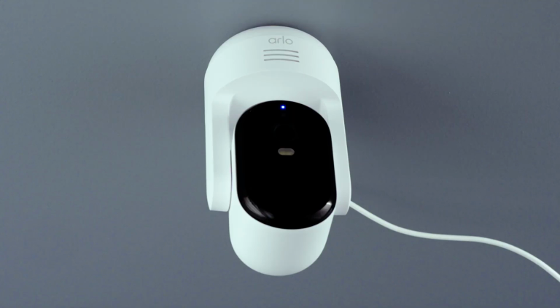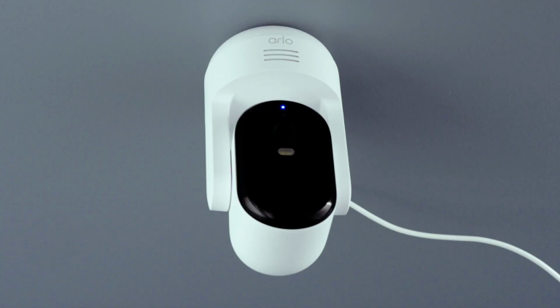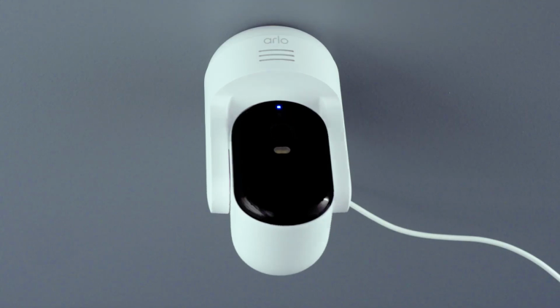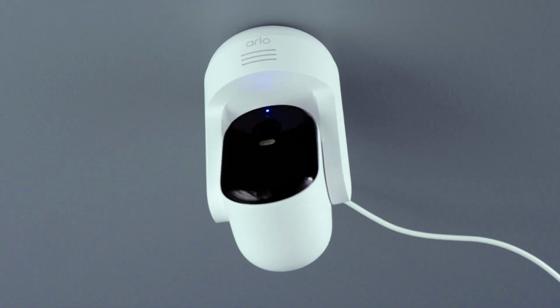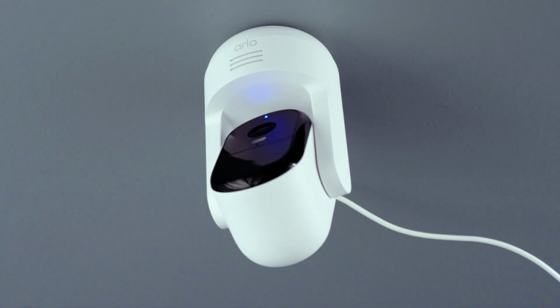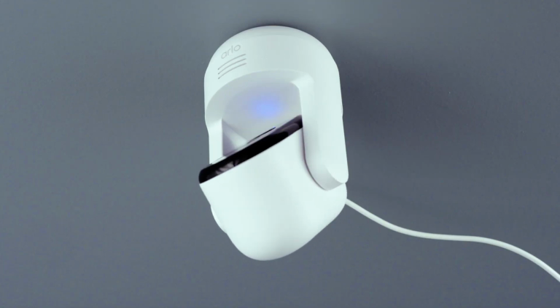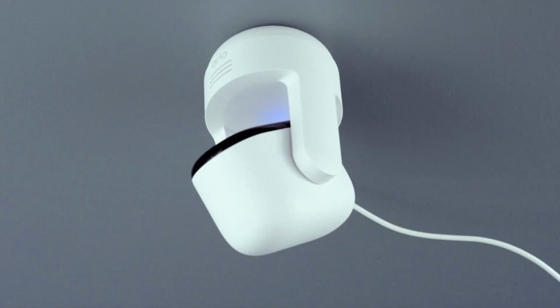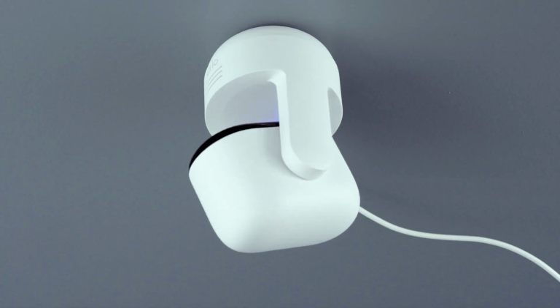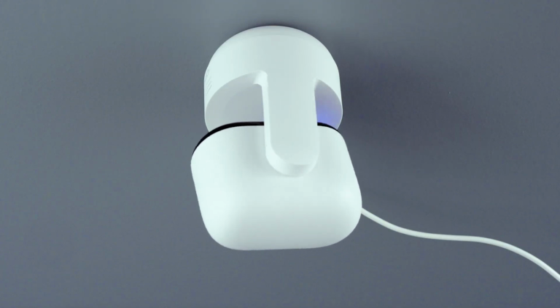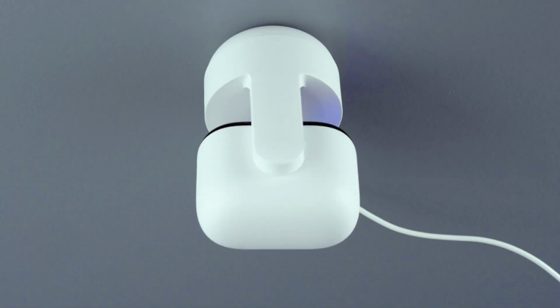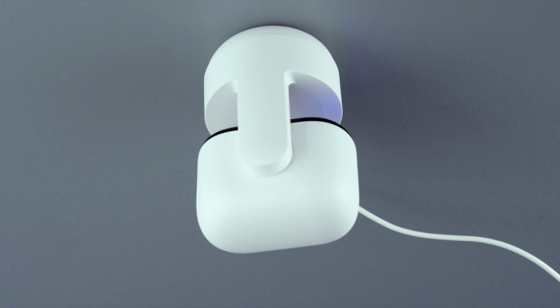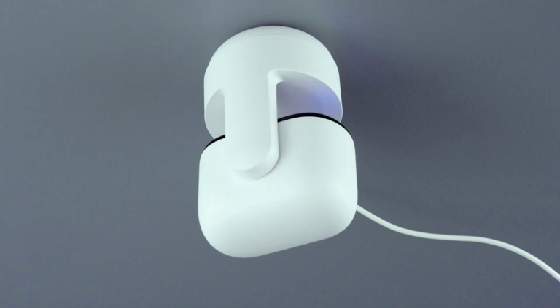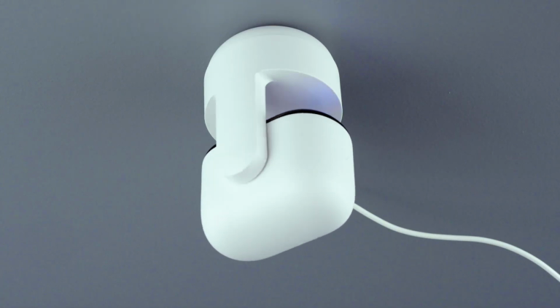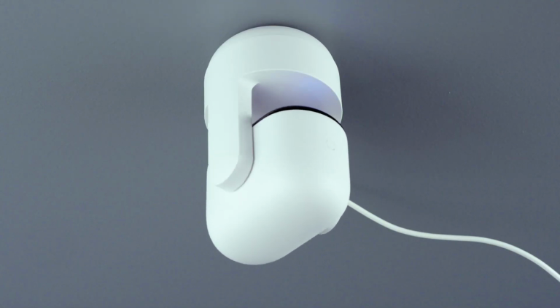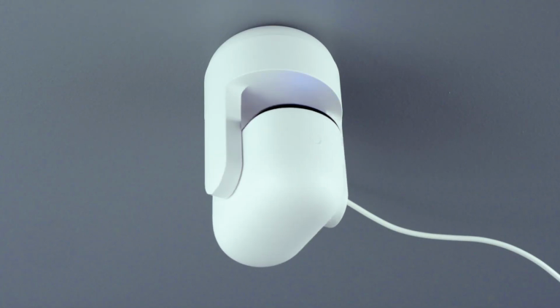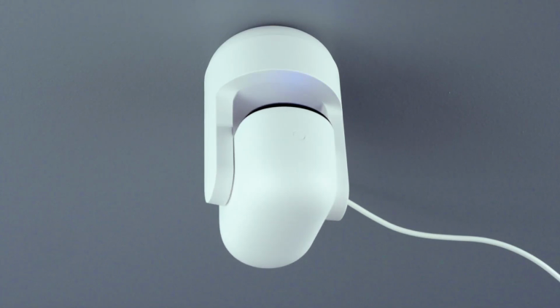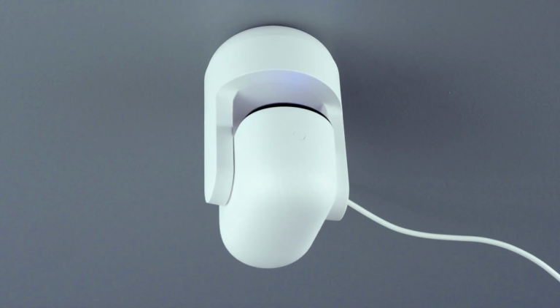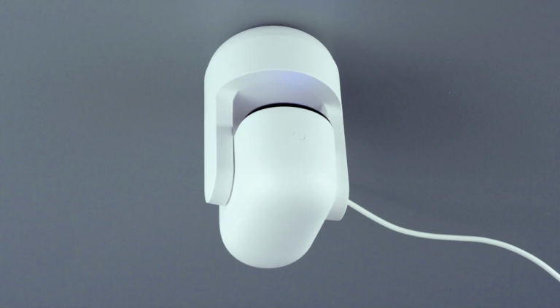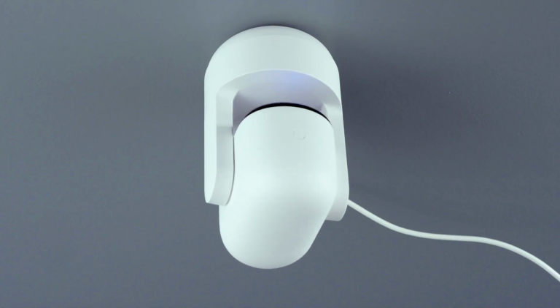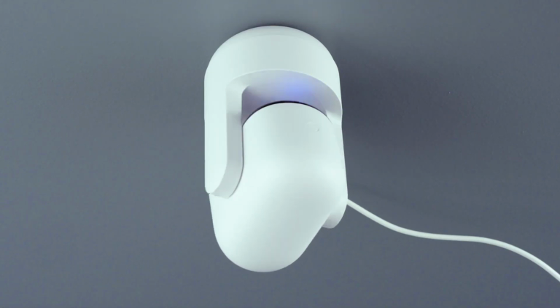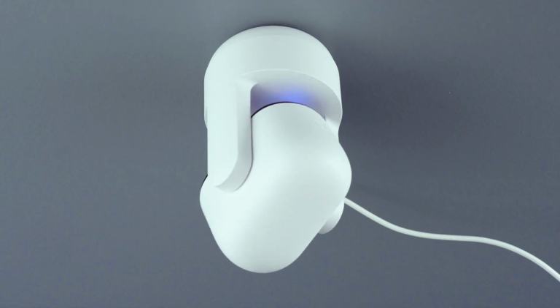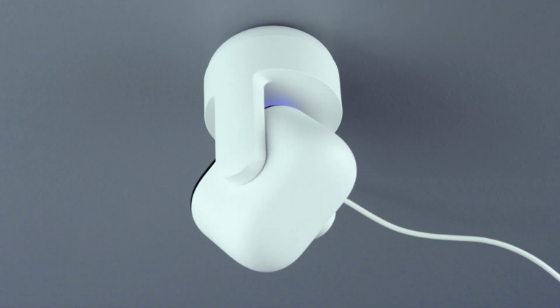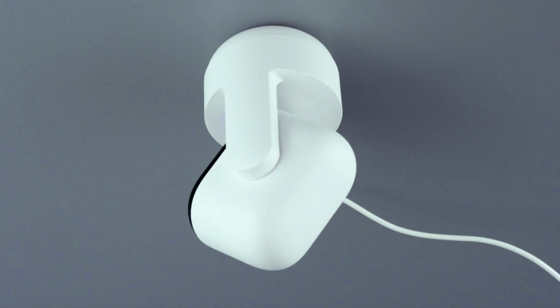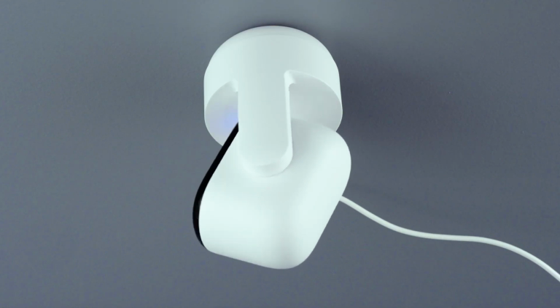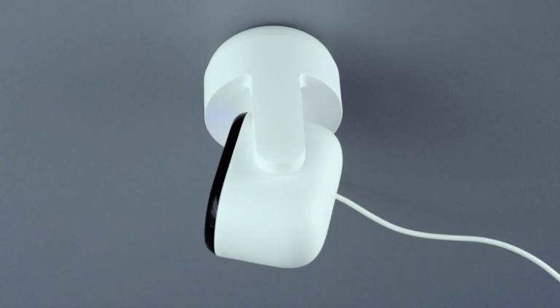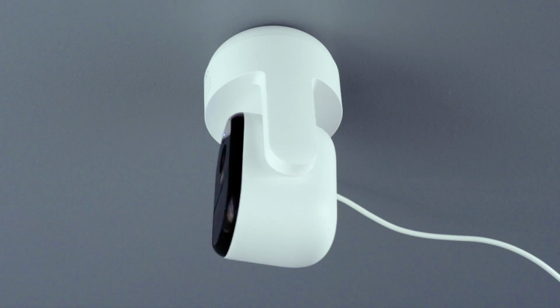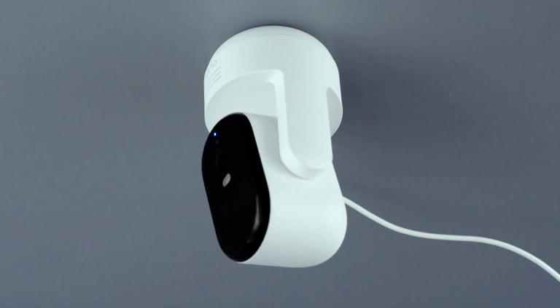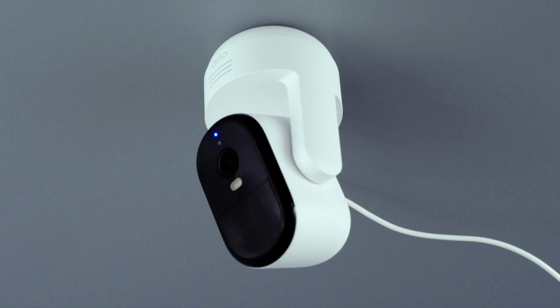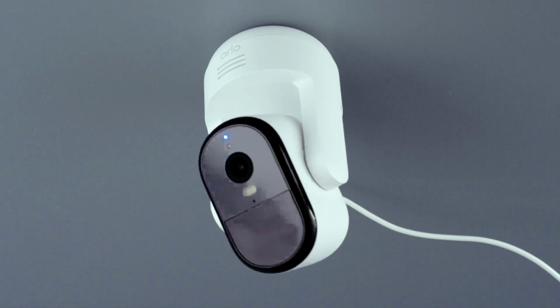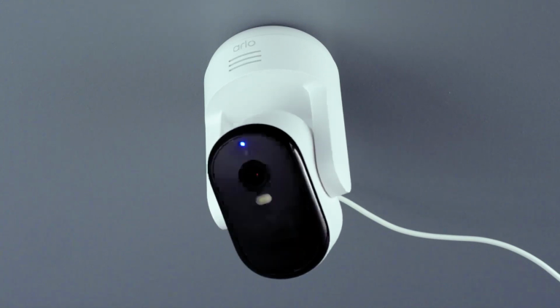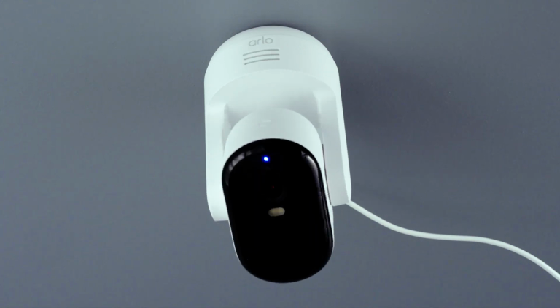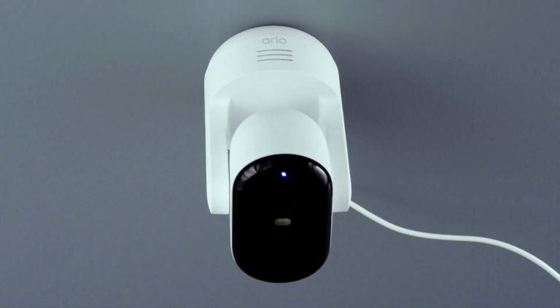Now that your camera is secured, plug it in and let it power up. As it does so, it will automatically rotate to calibrate its range of motion.